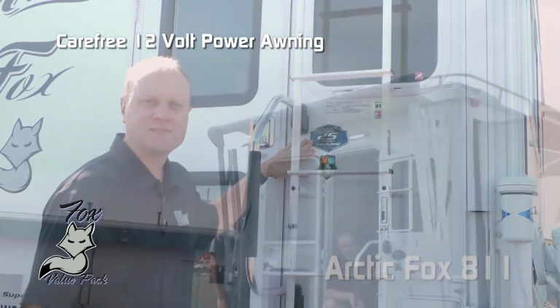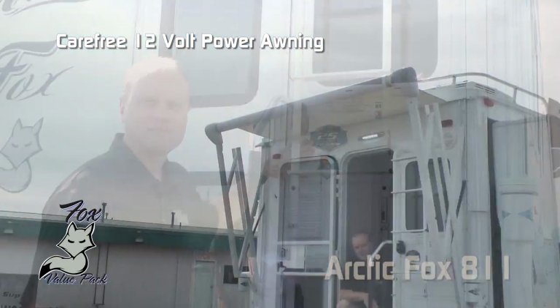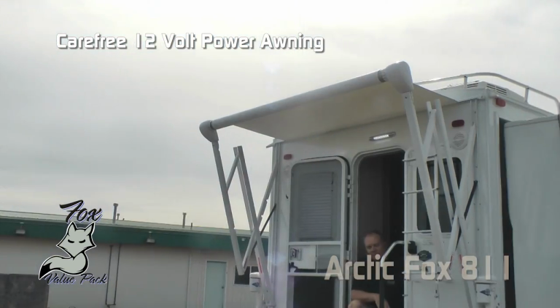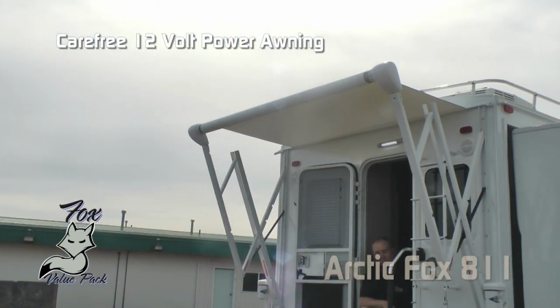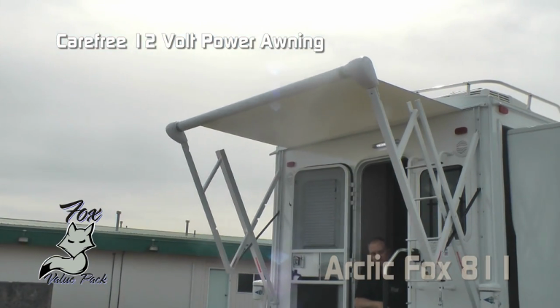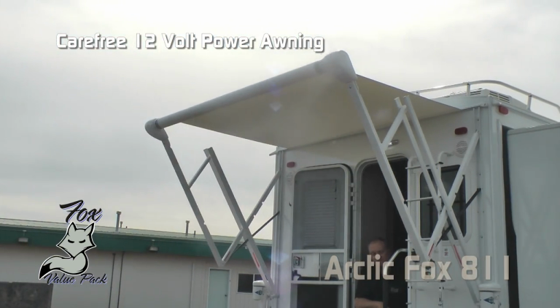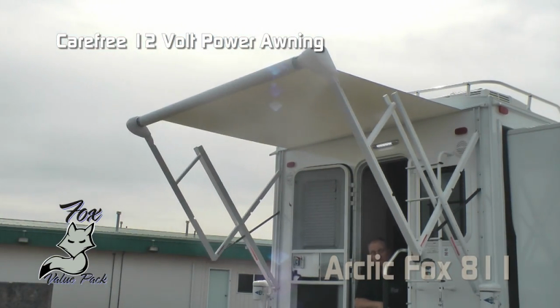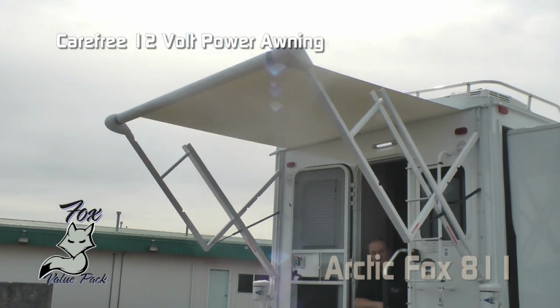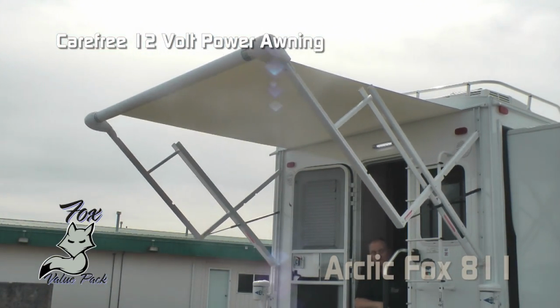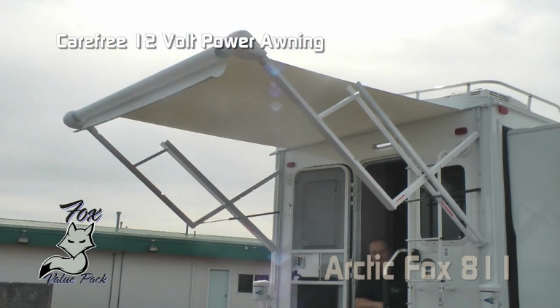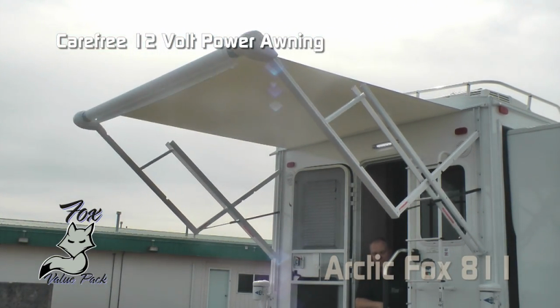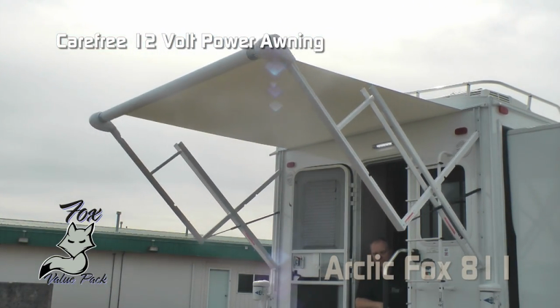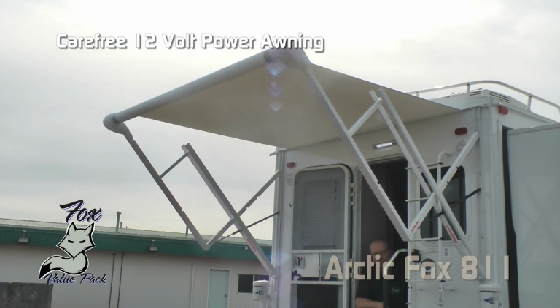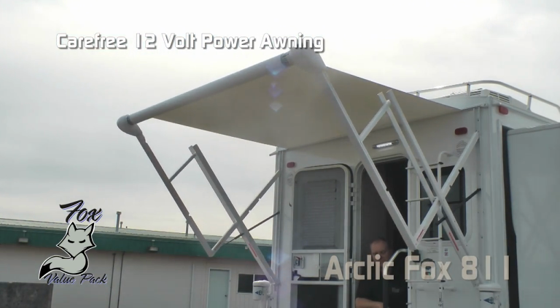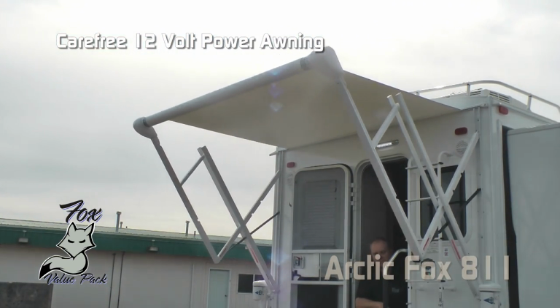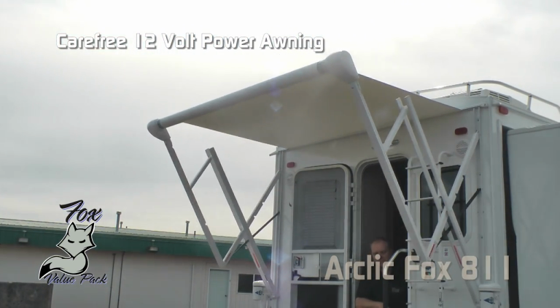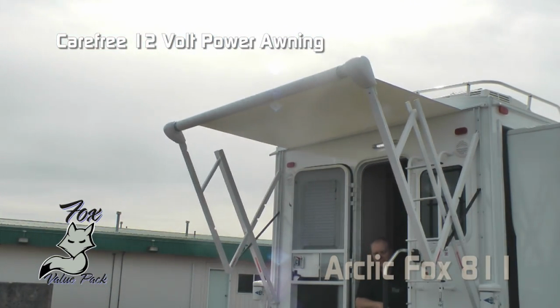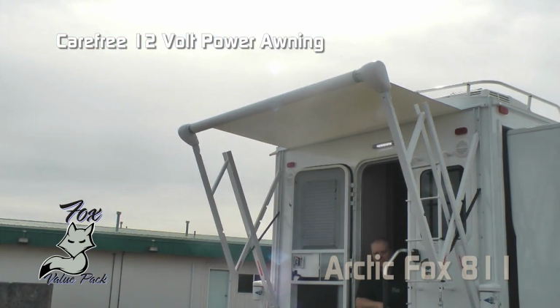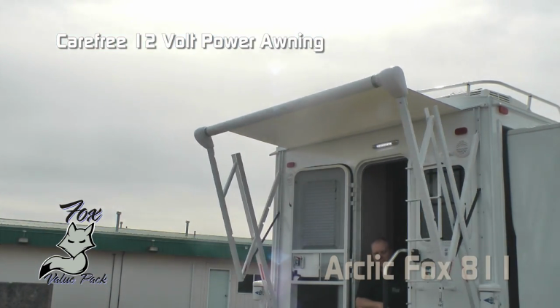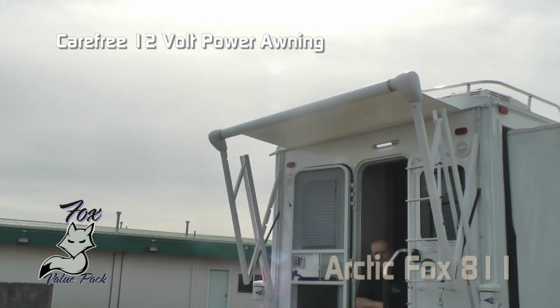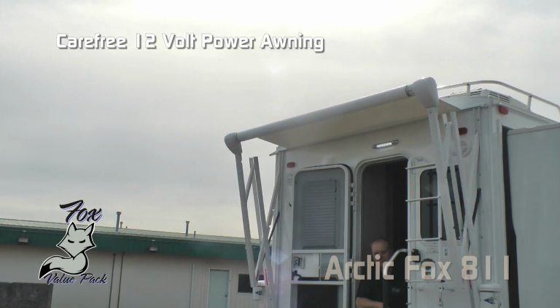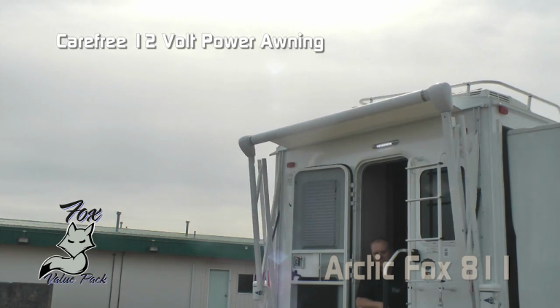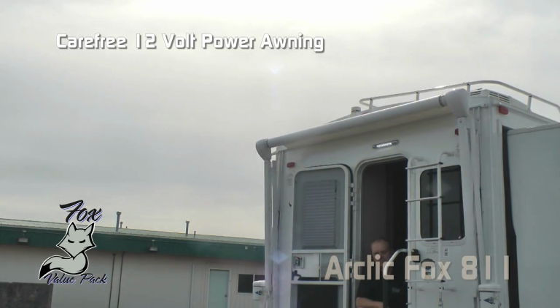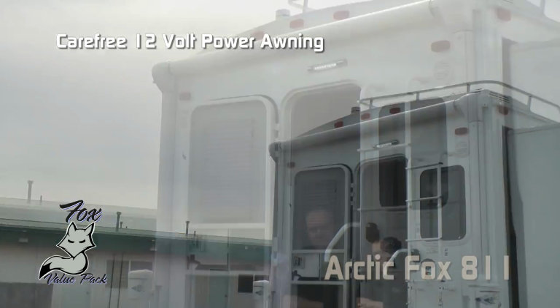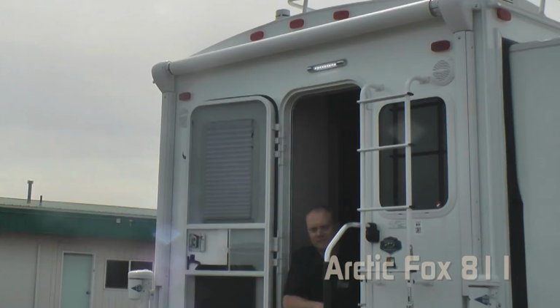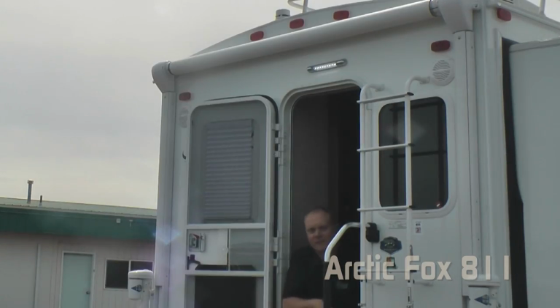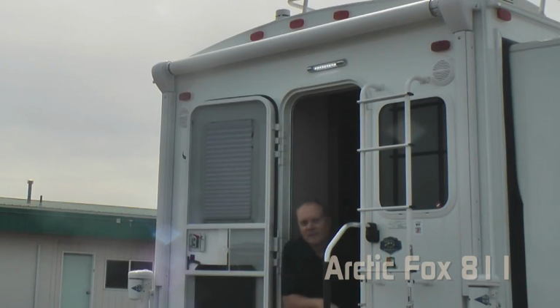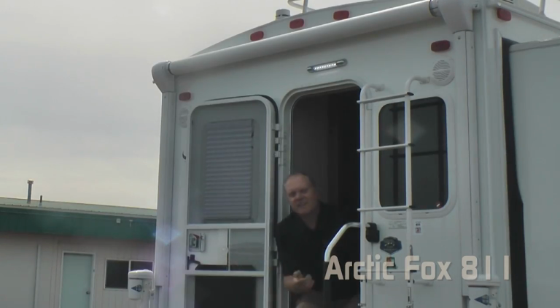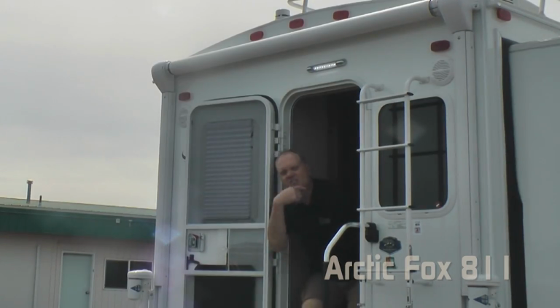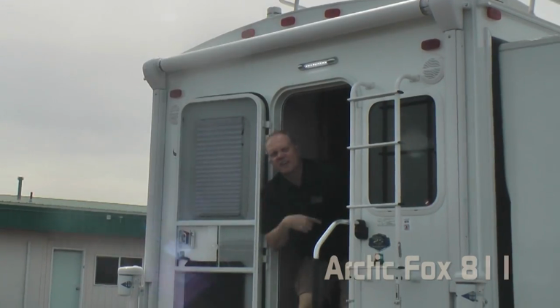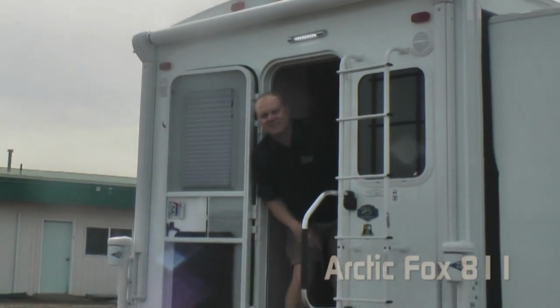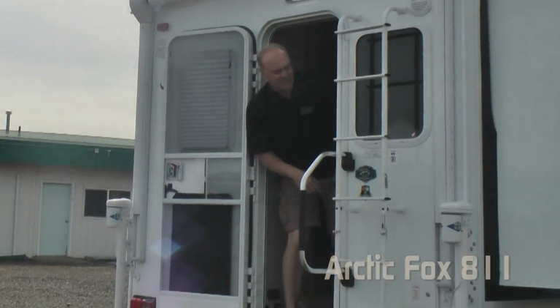Carefree 12-volt power awning. Now let's check out the inside.